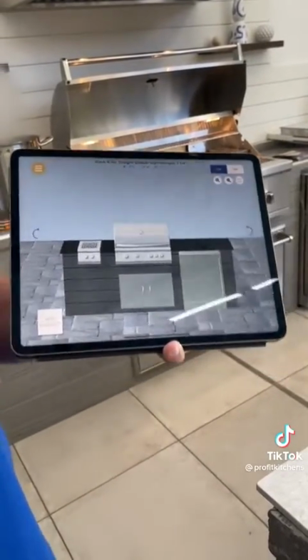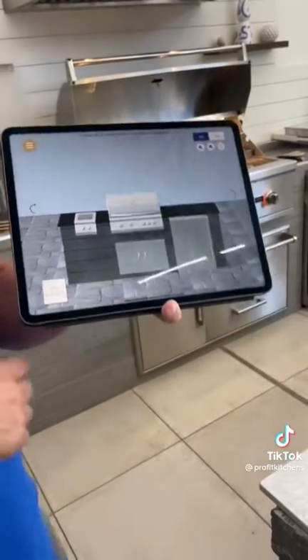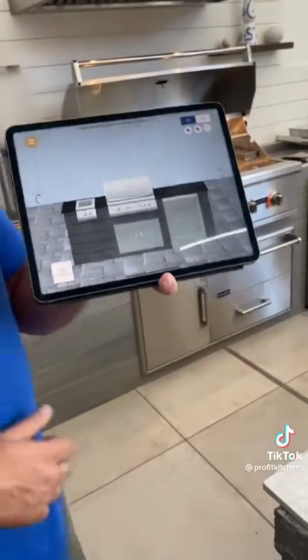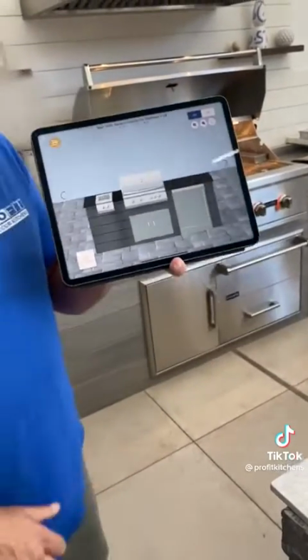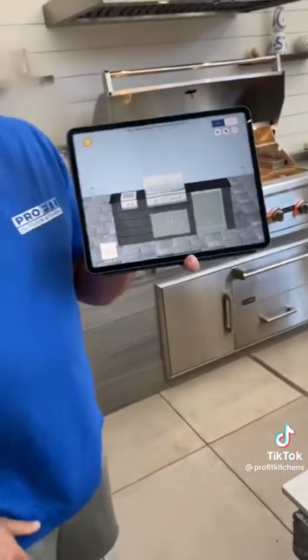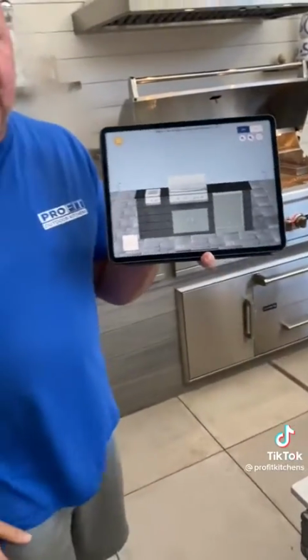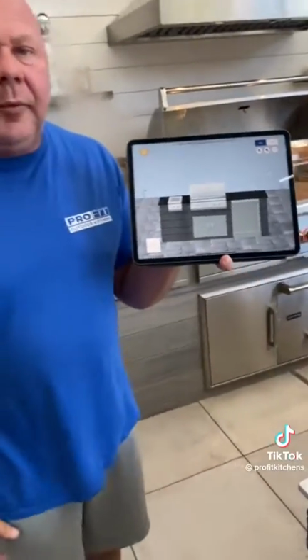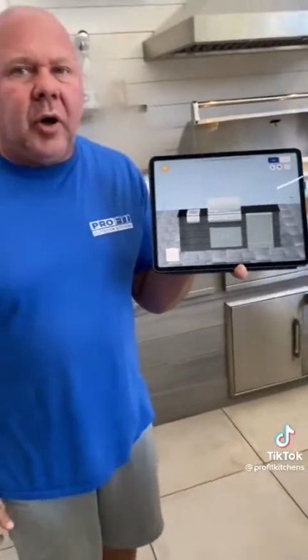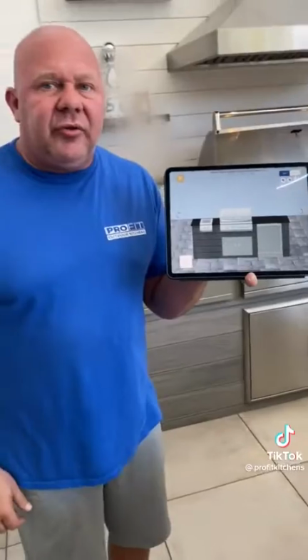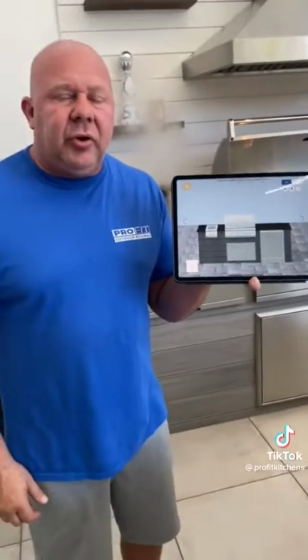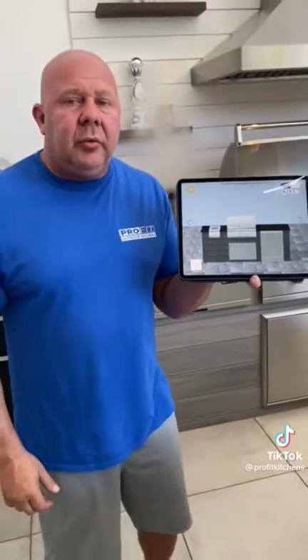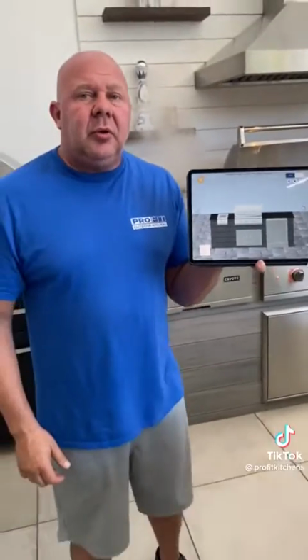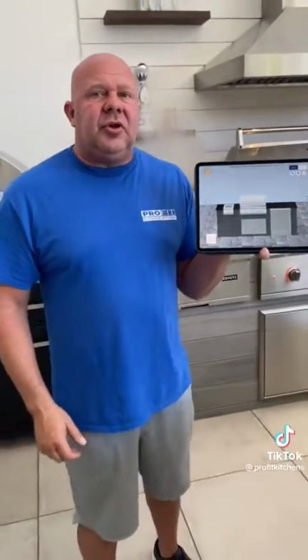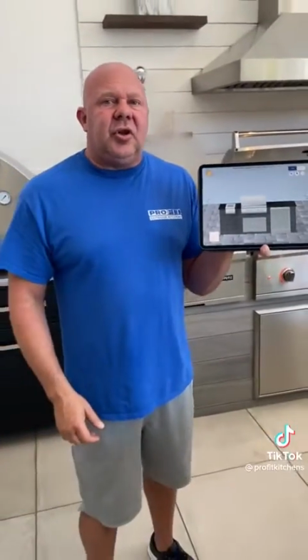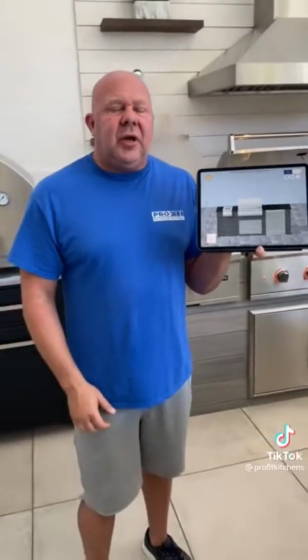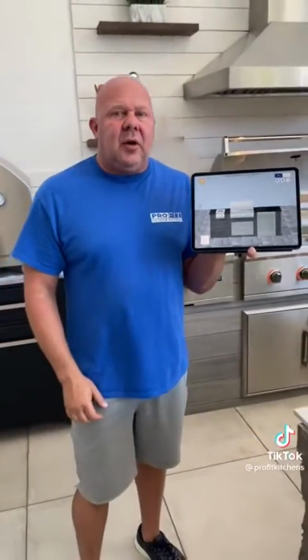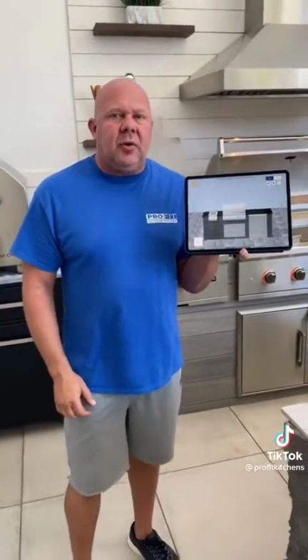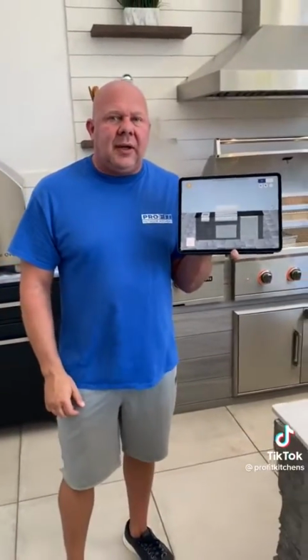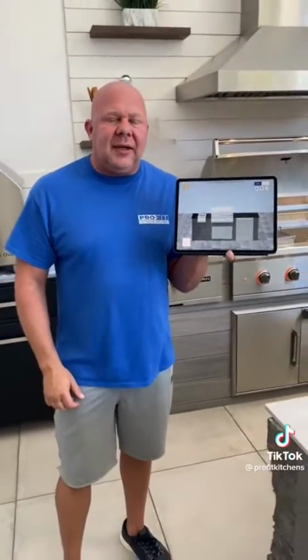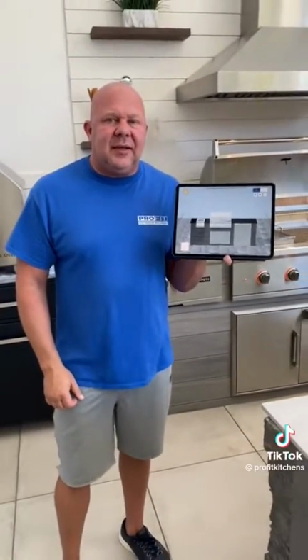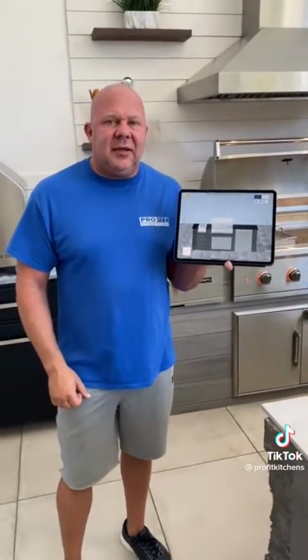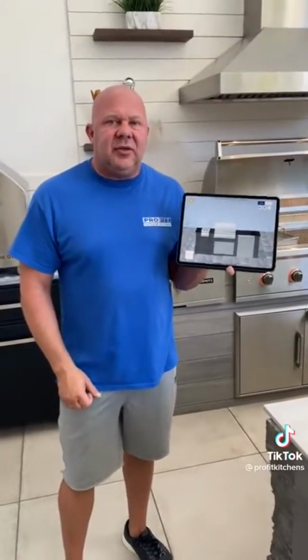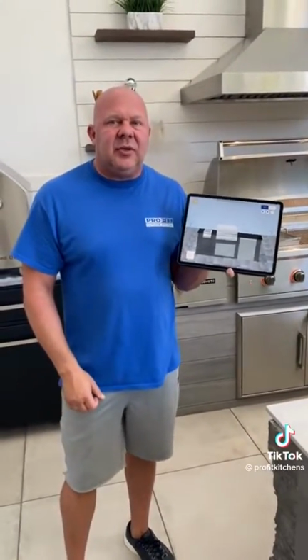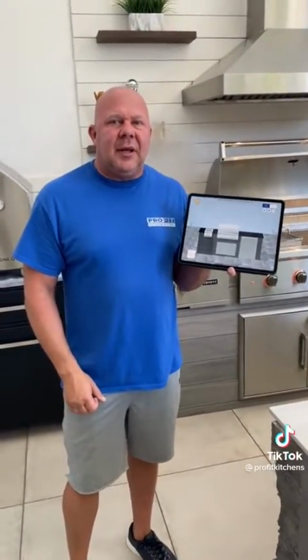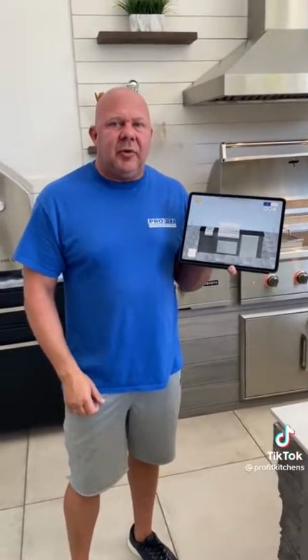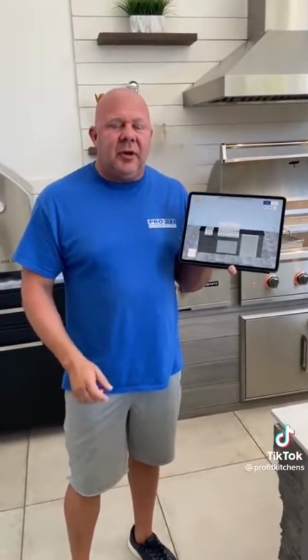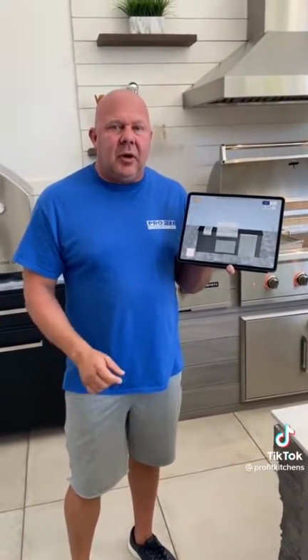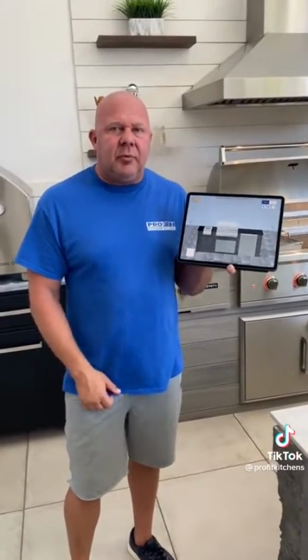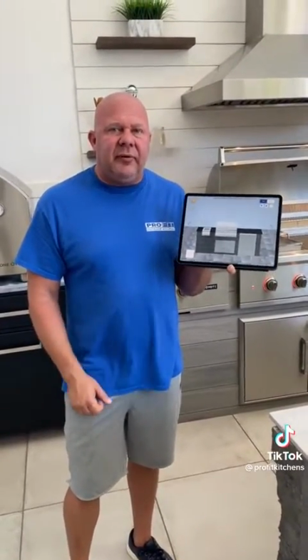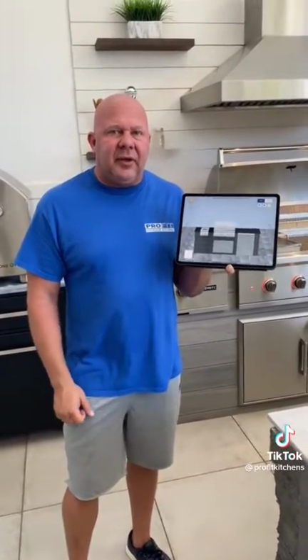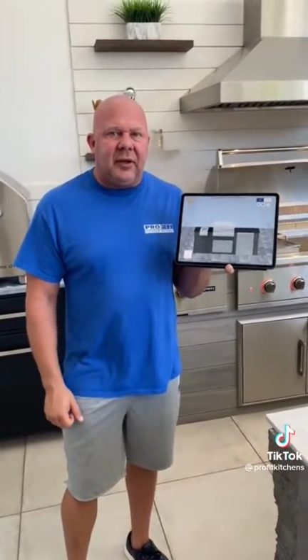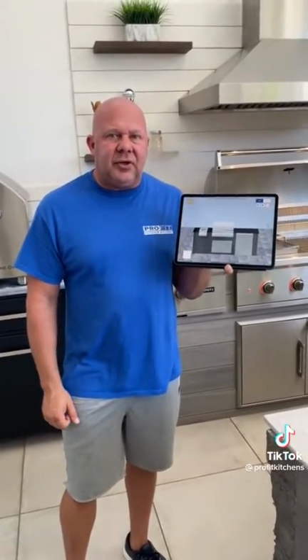Stay tuned for part 2 to show you how quick and easy it is to assemble our outdoor kitchen.